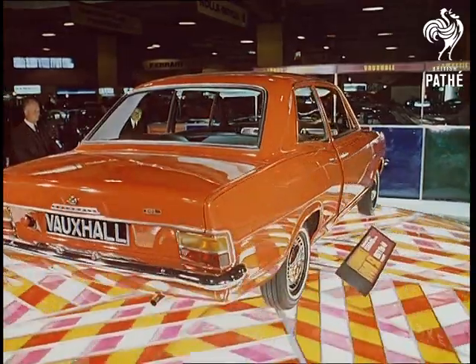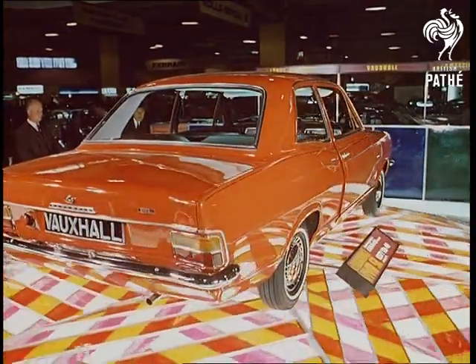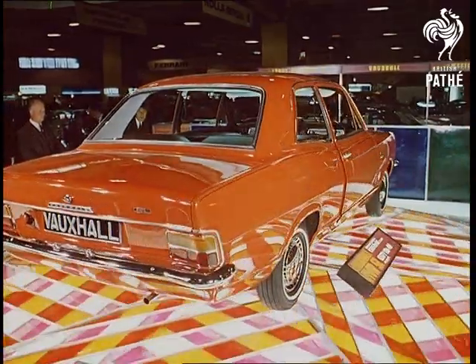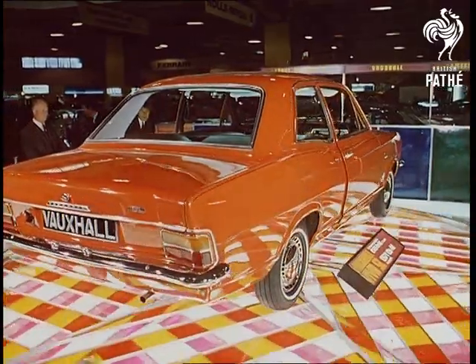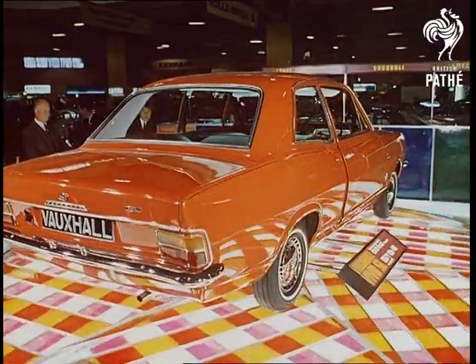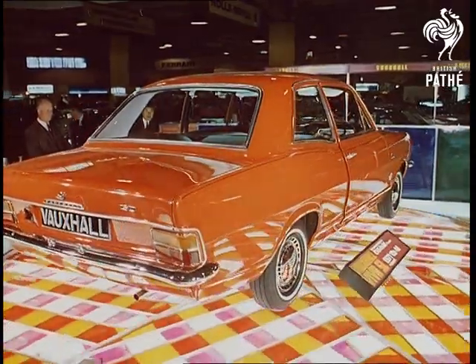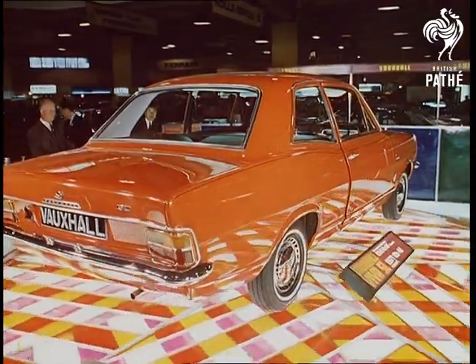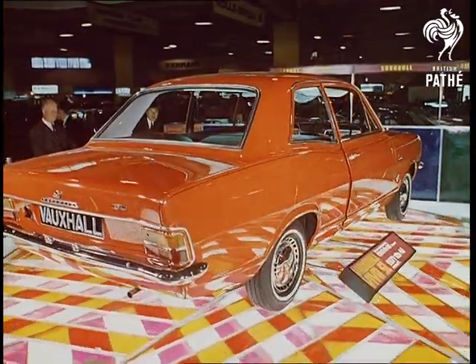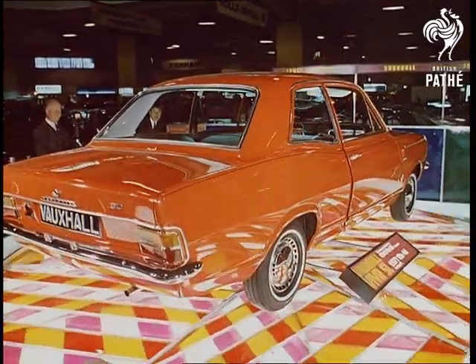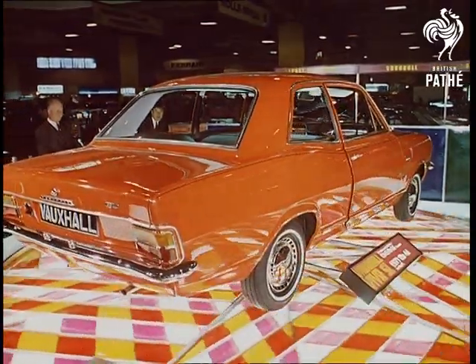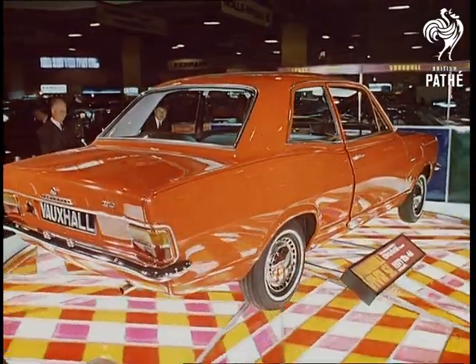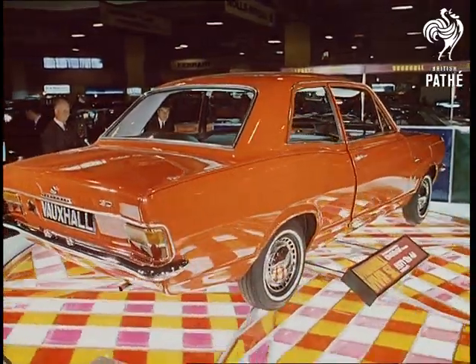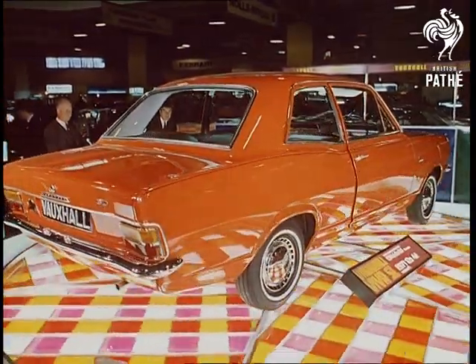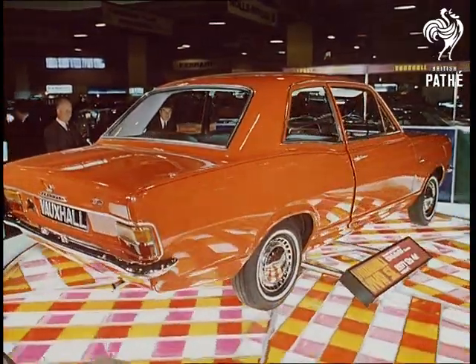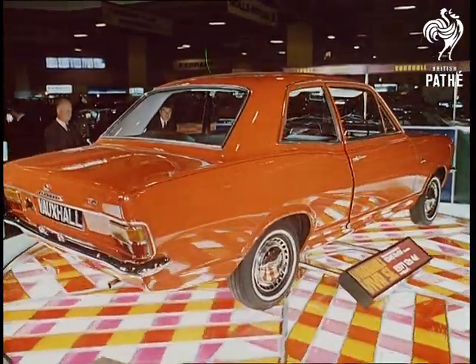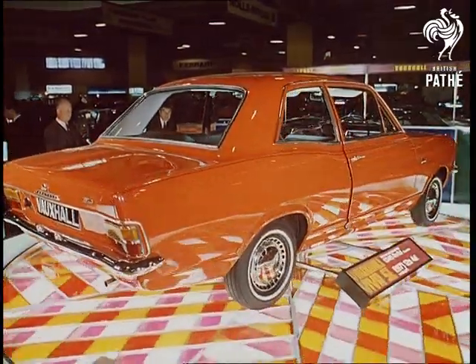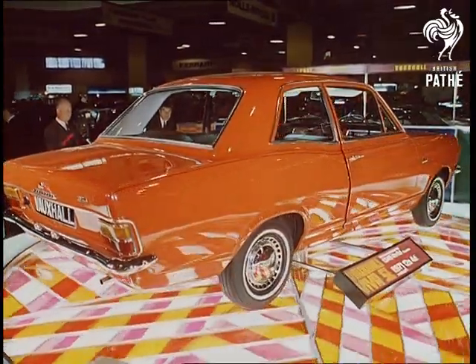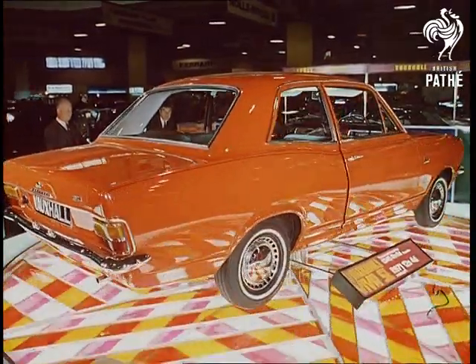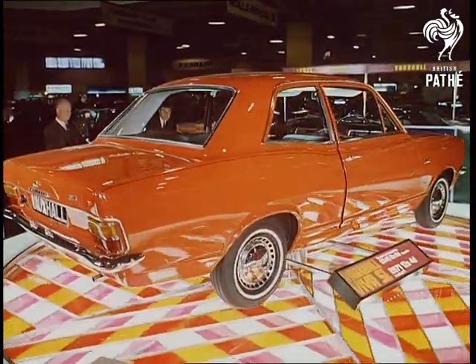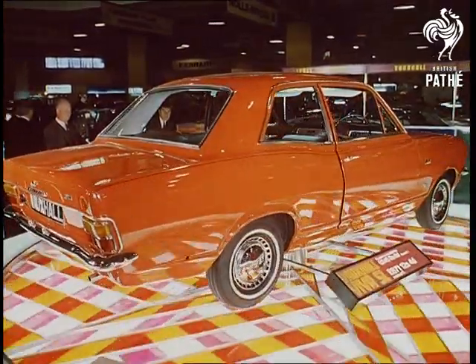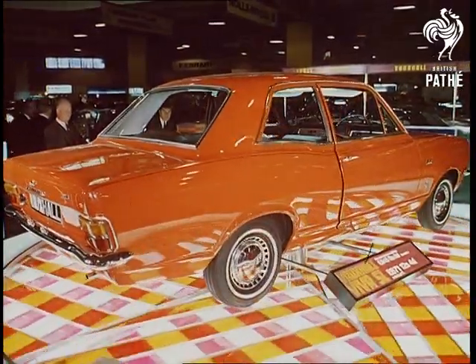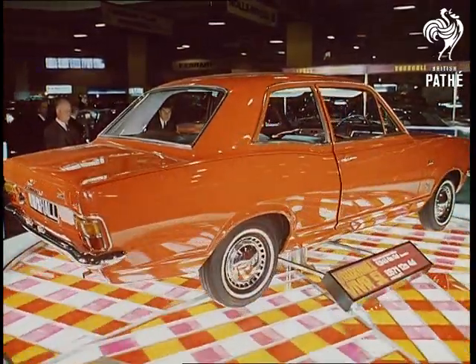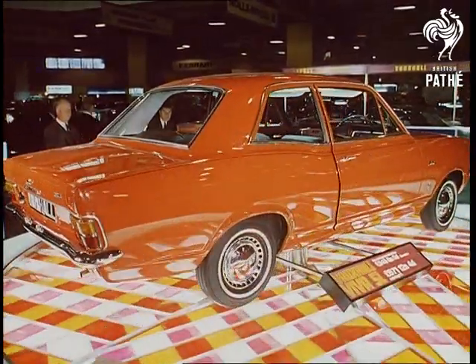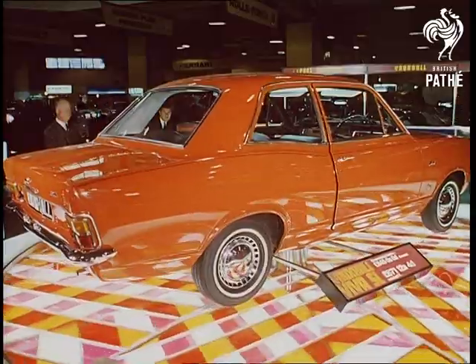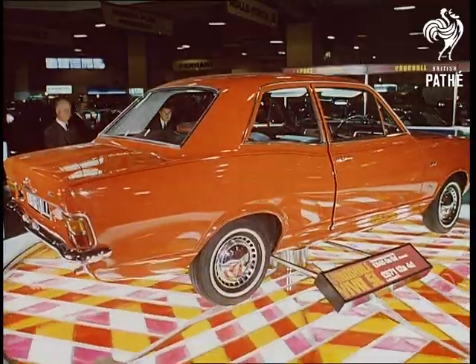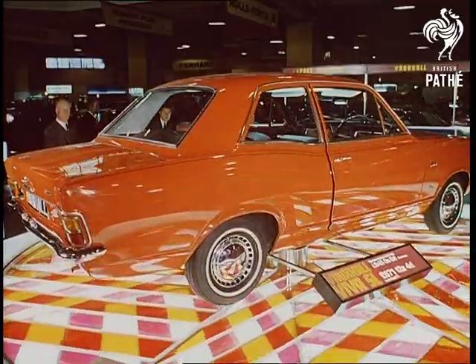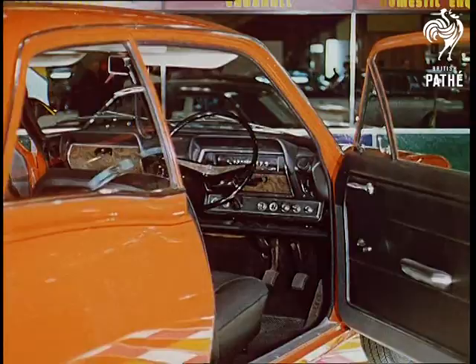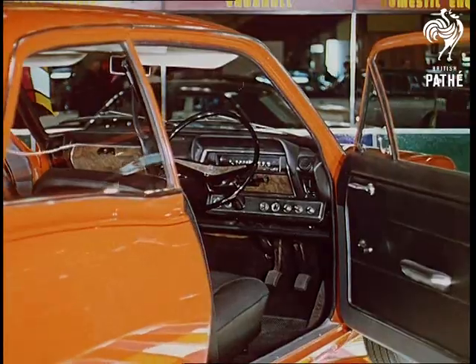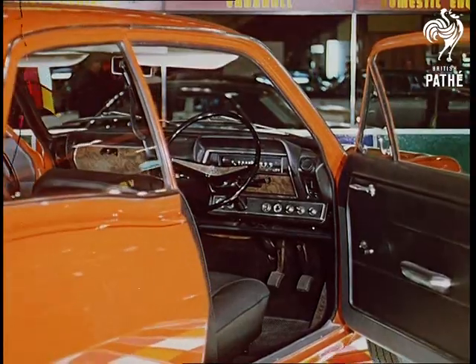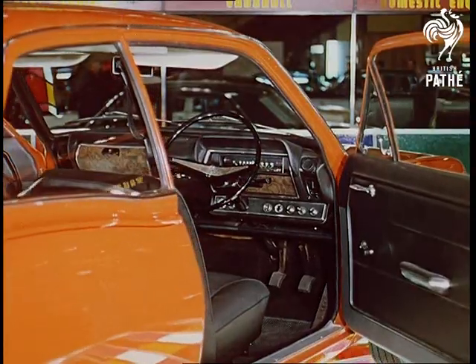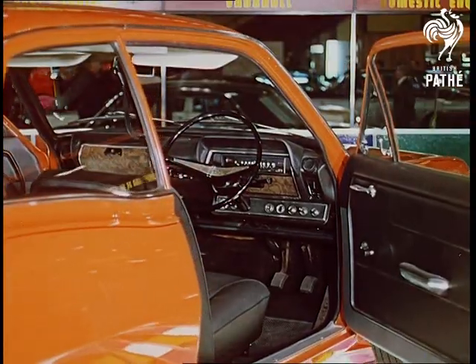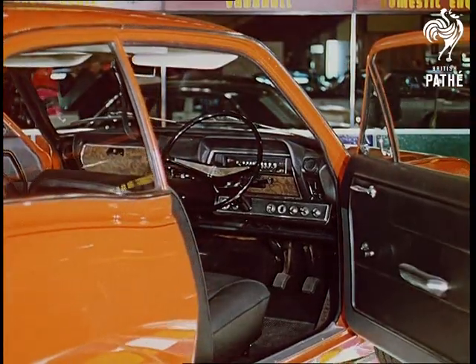The new Vauxhall Viva — better in style, shape, performance. Everything you can think of.